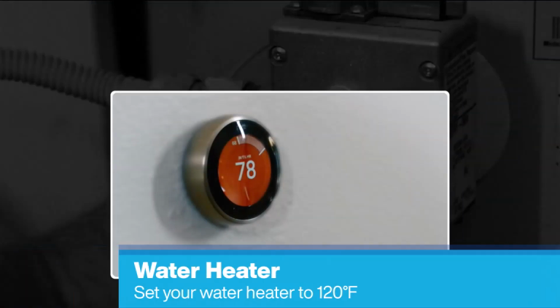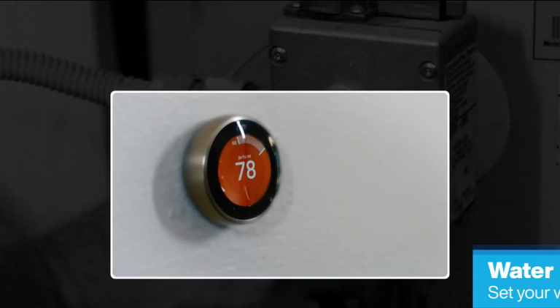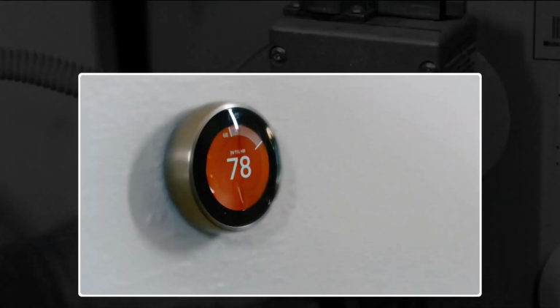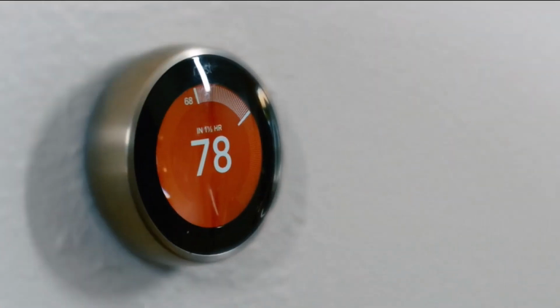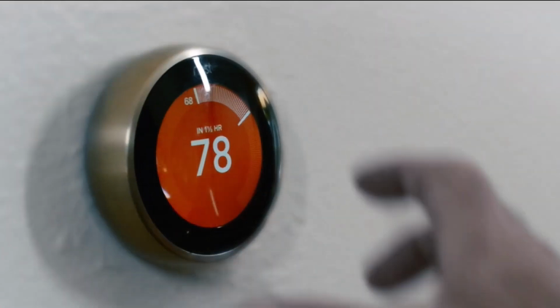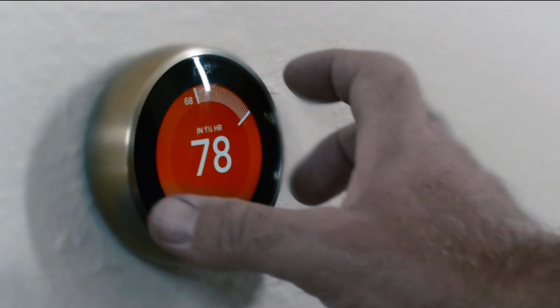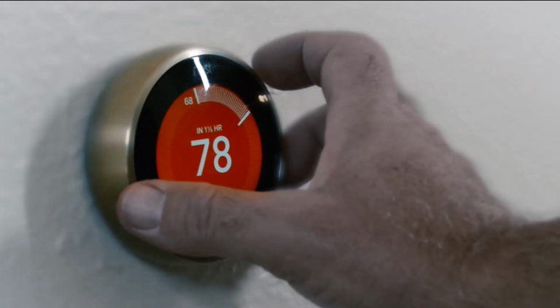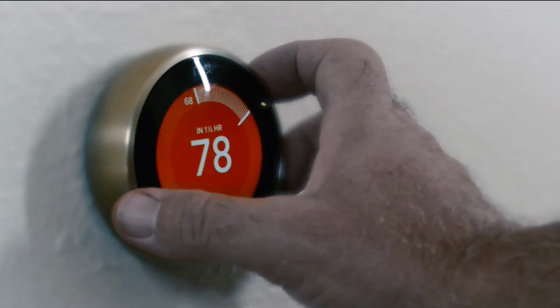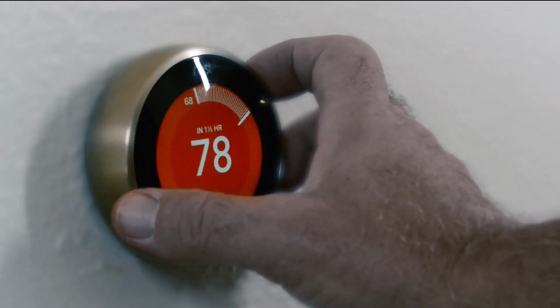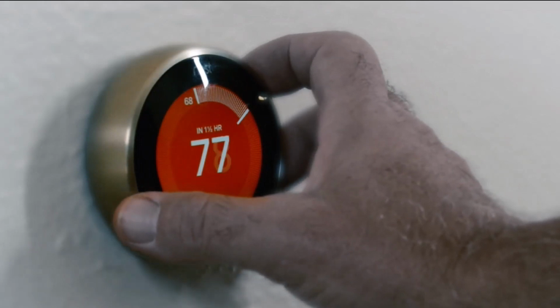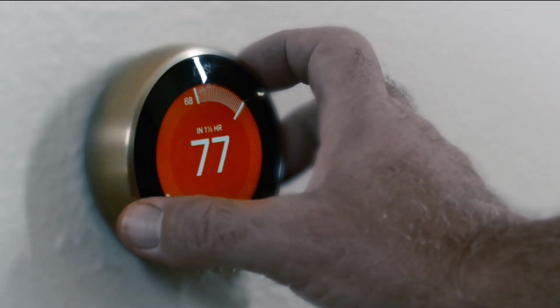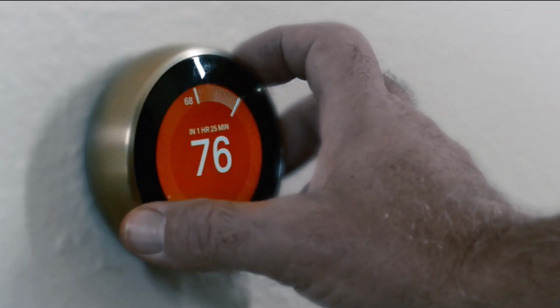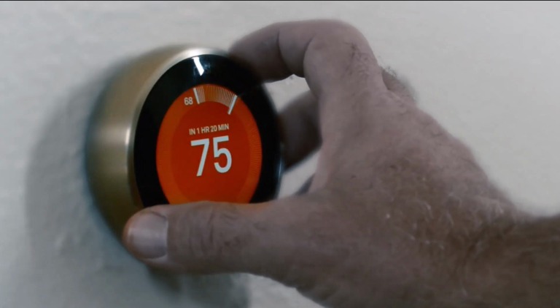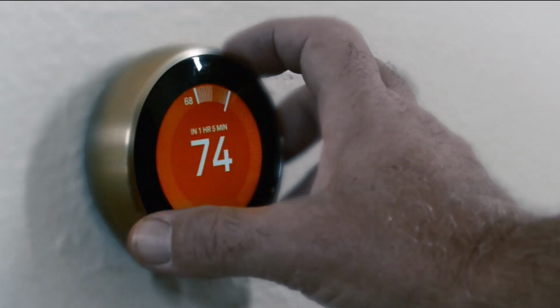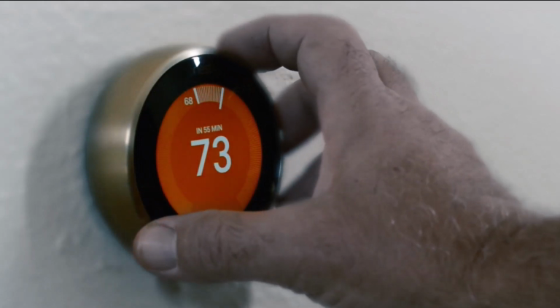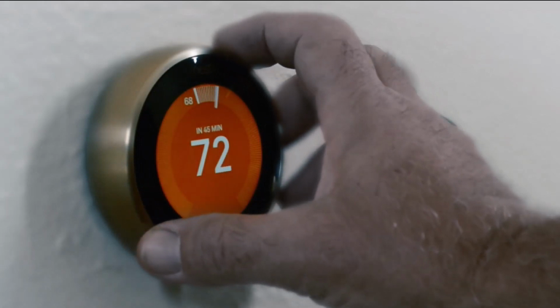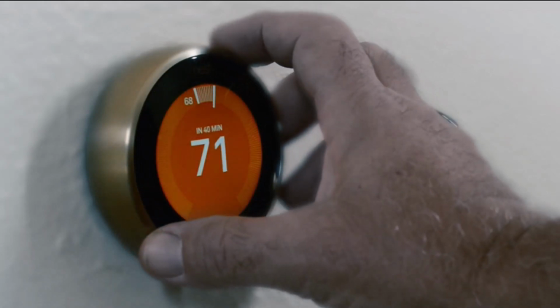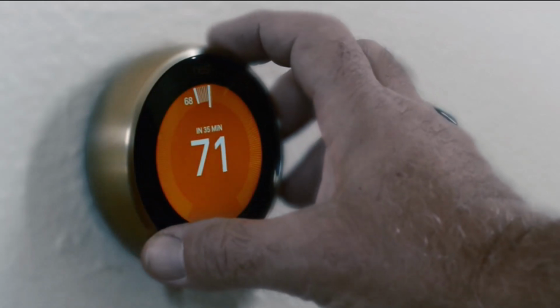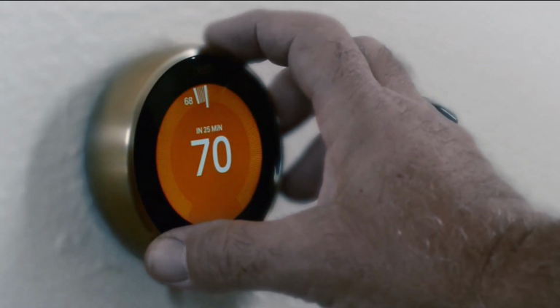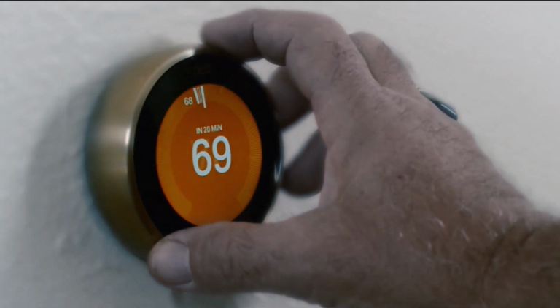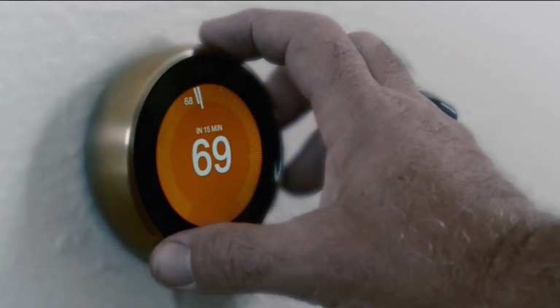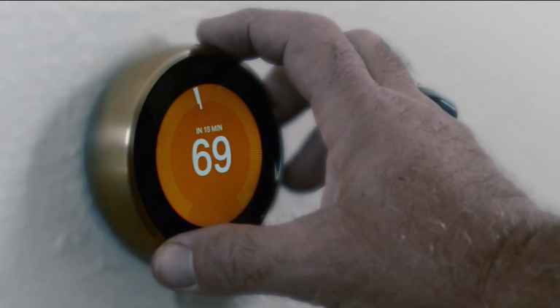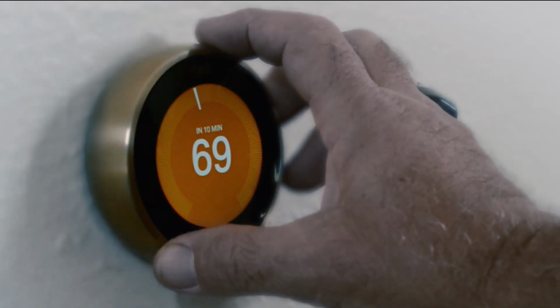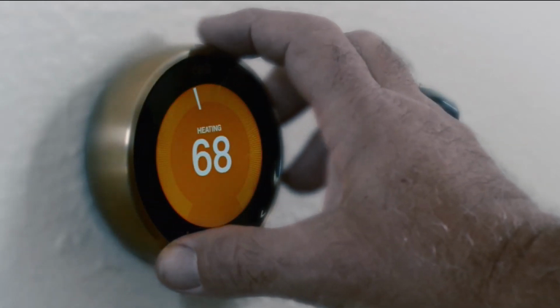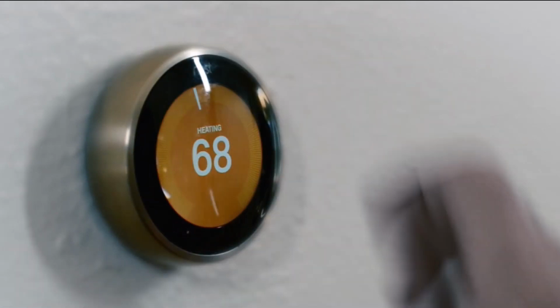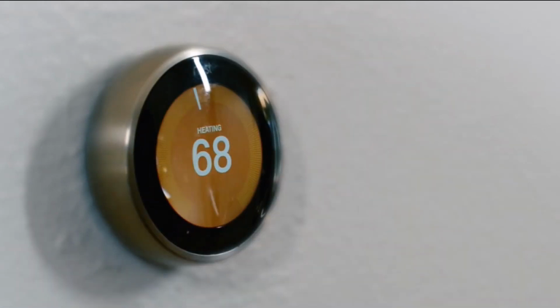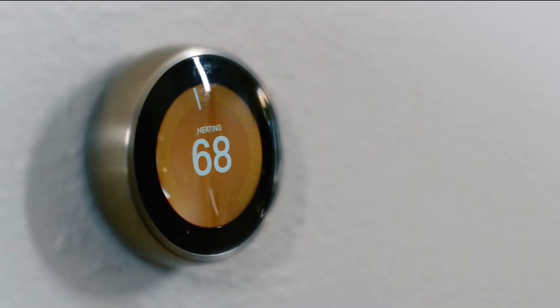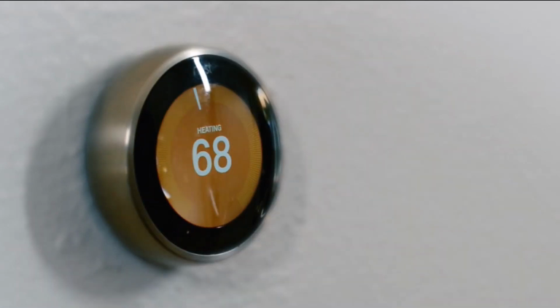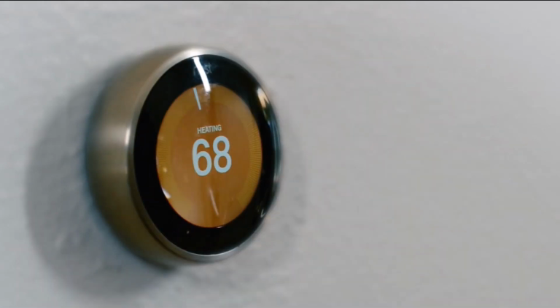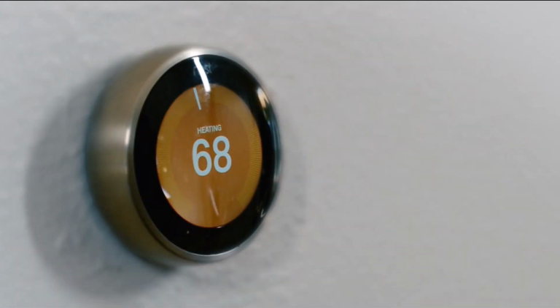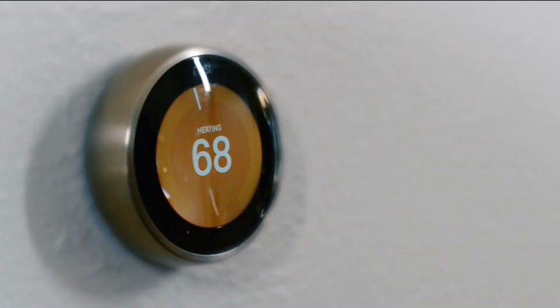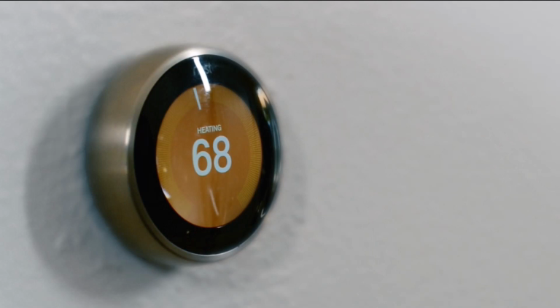During the winter months, you may want to dial your thermostat down to 68 degrees to save fuel and natural gas.